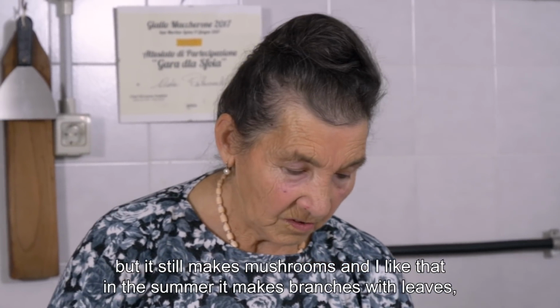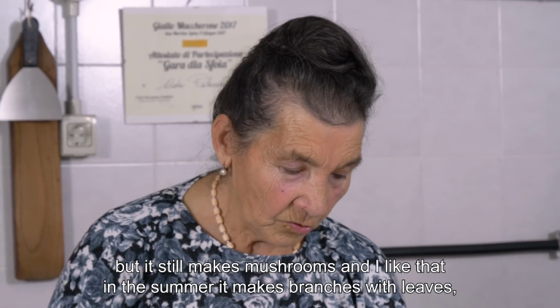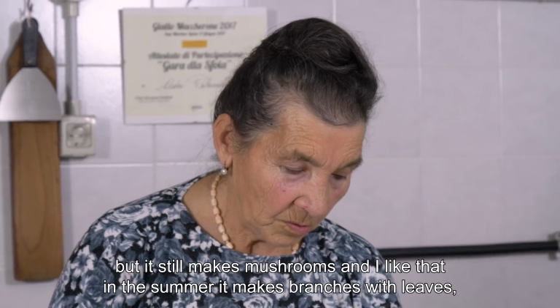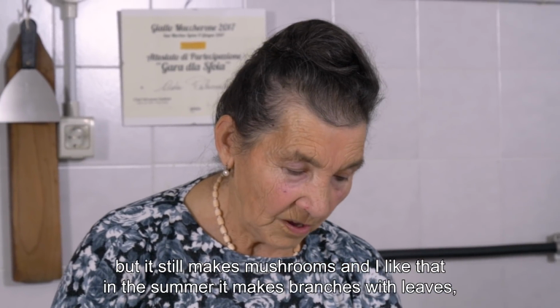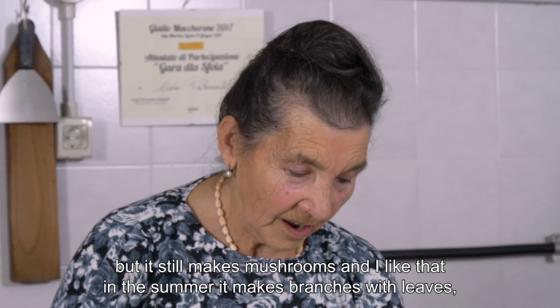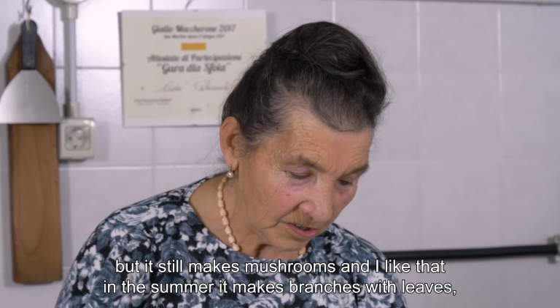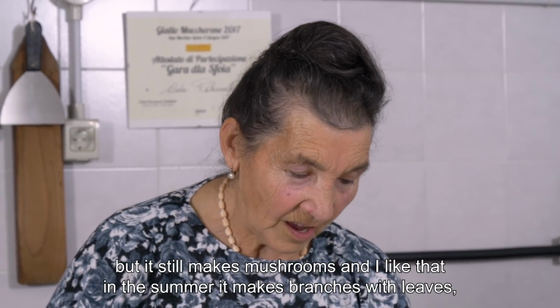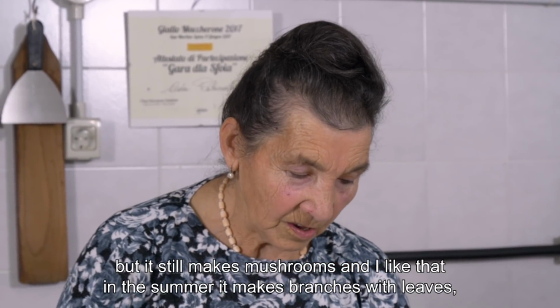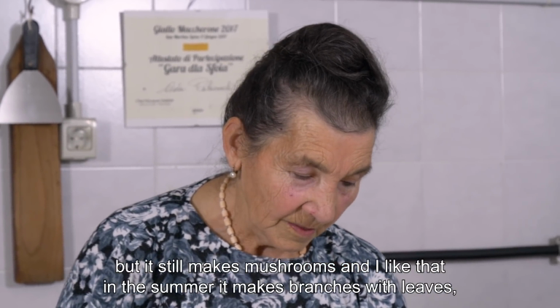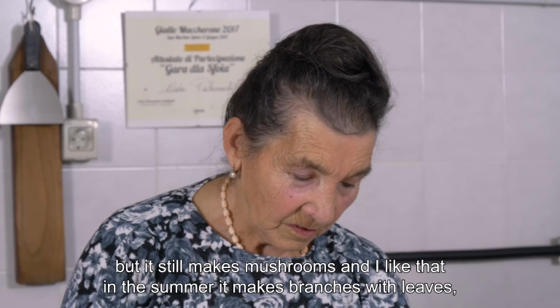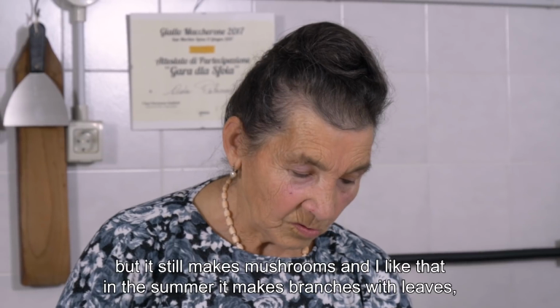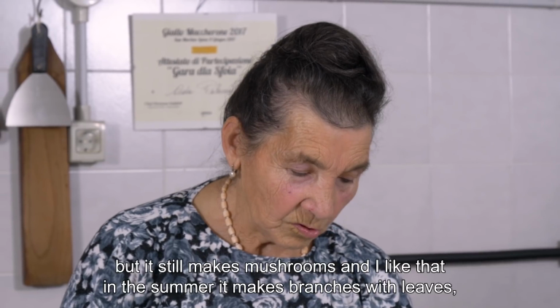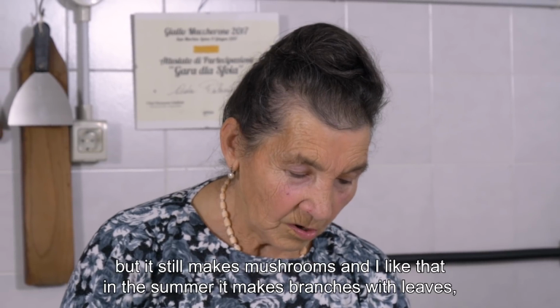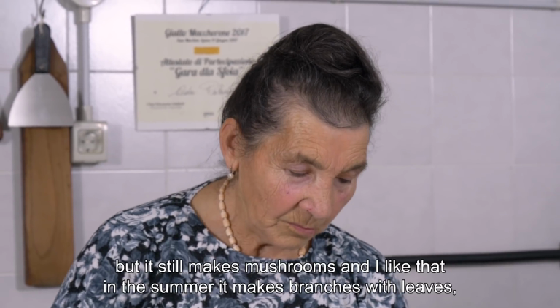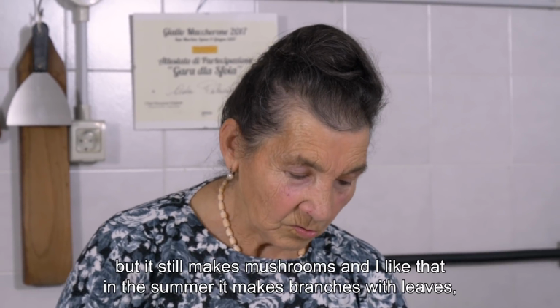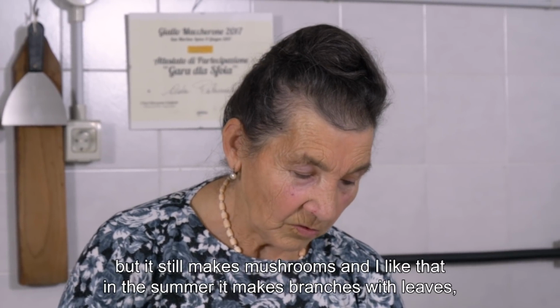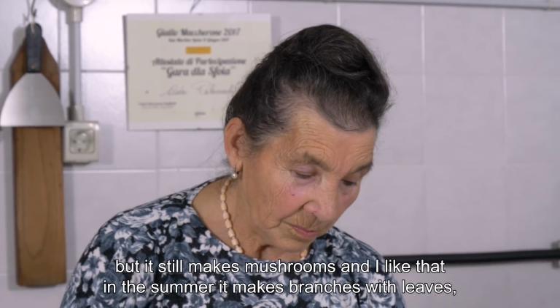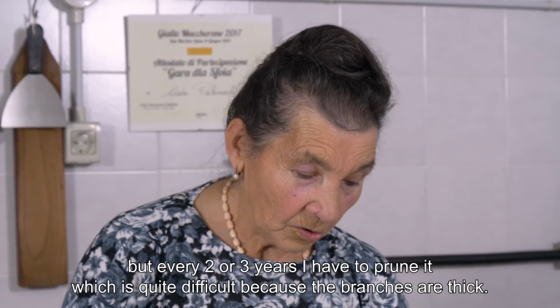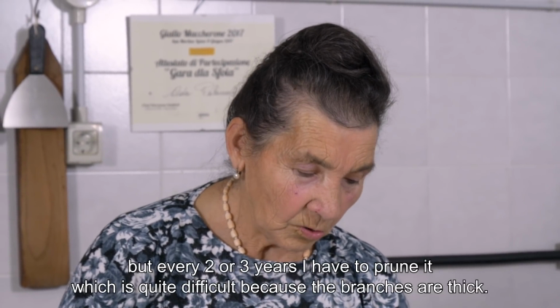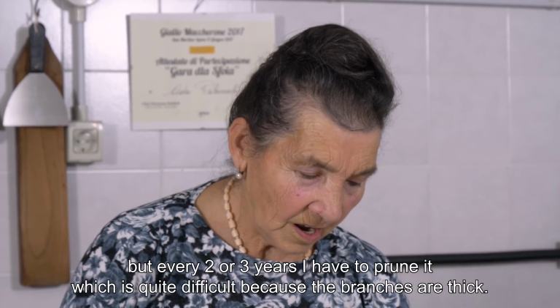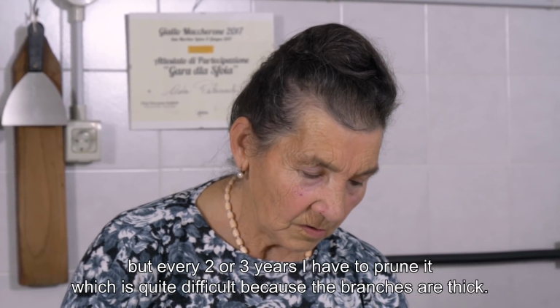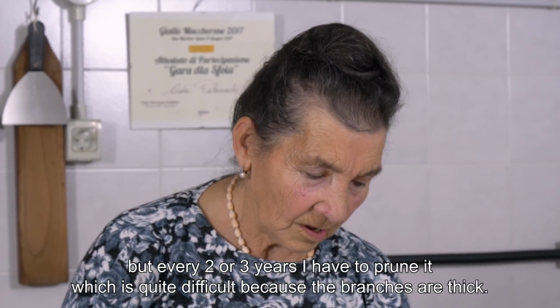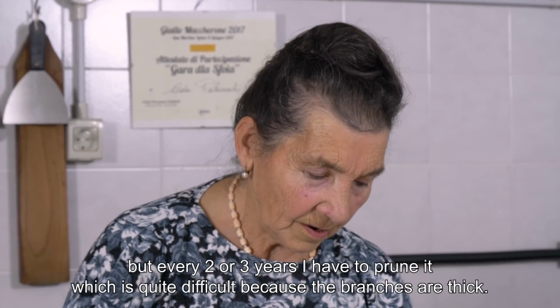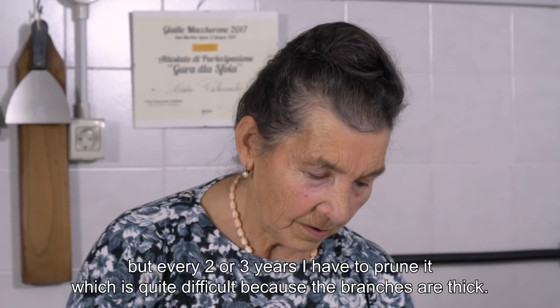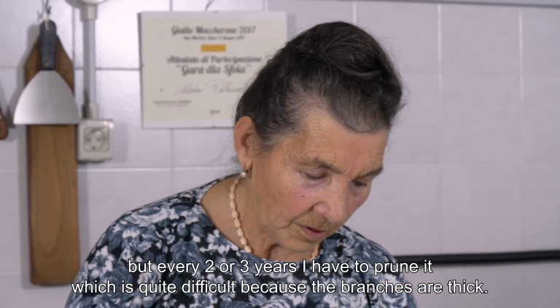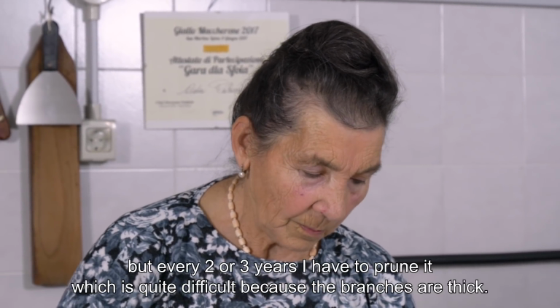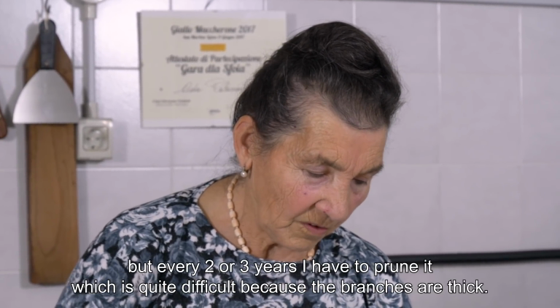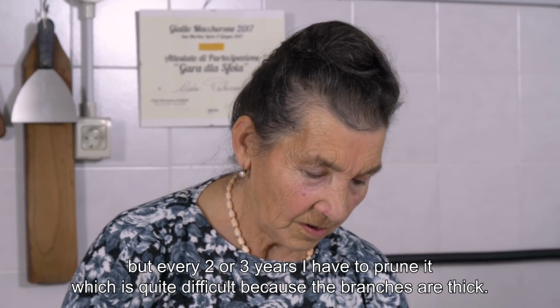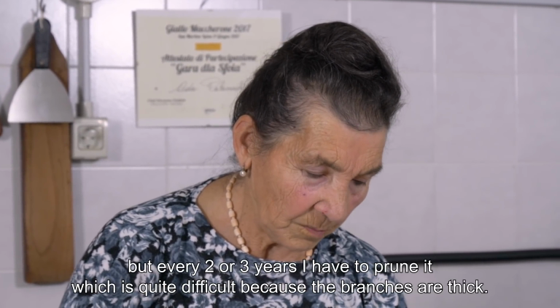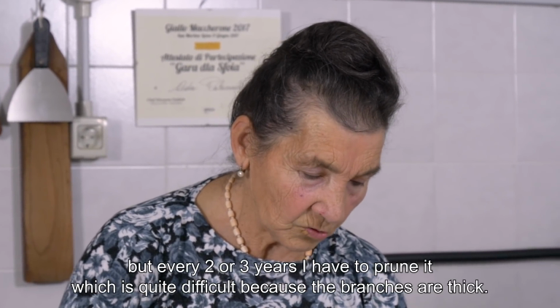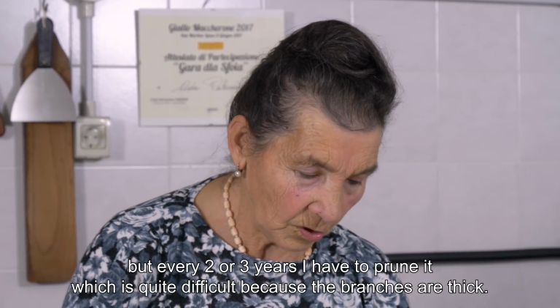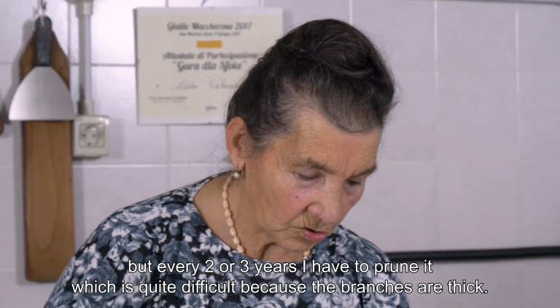In the meantime, I make the onions. I also like, in the summer, to trim all its branches. Every 2–3 years I have to cut them, because it's a problem to have such big branches.